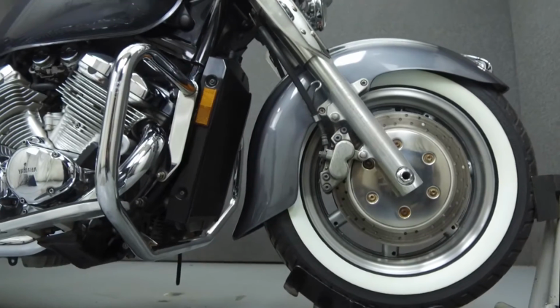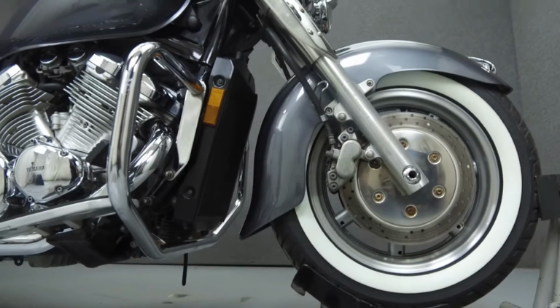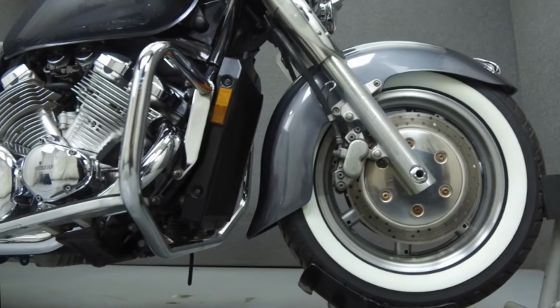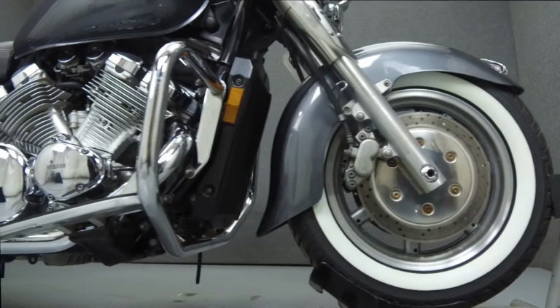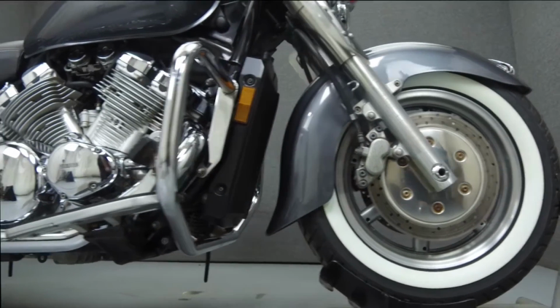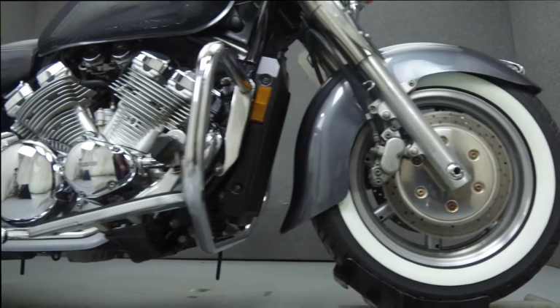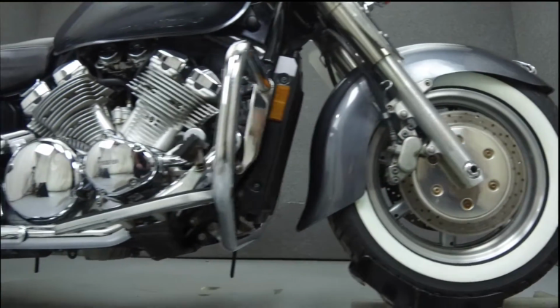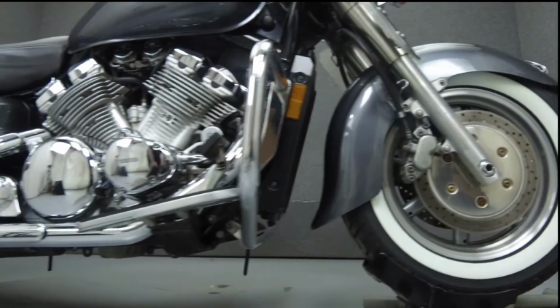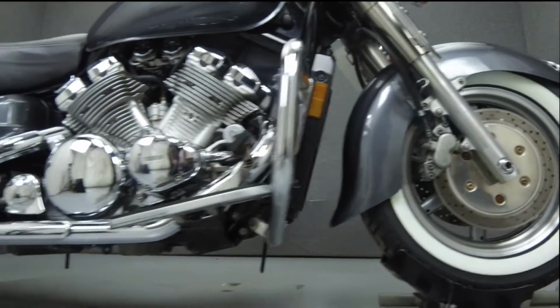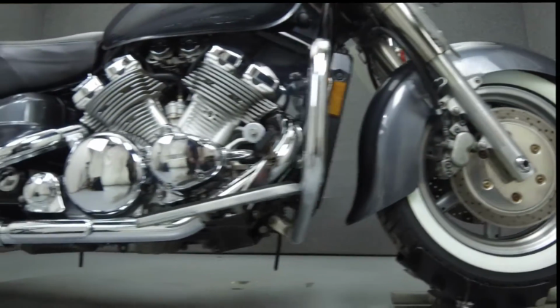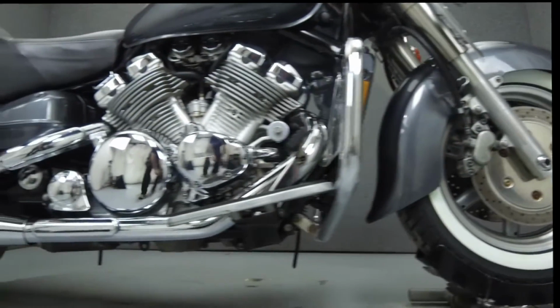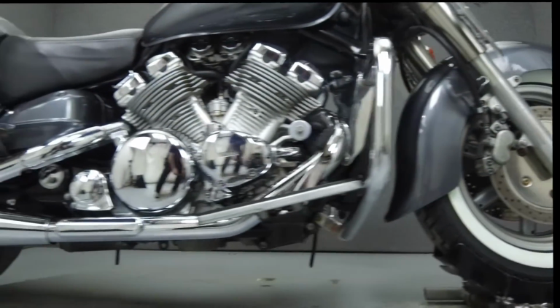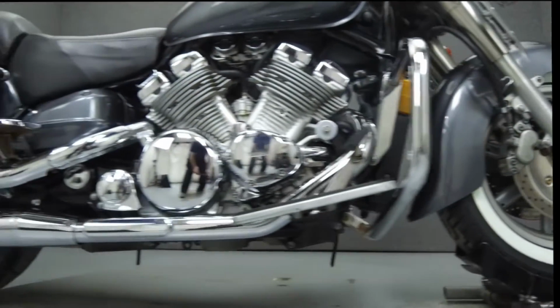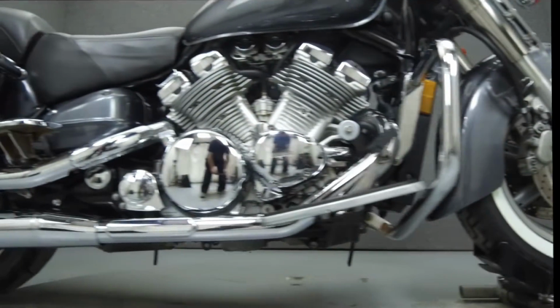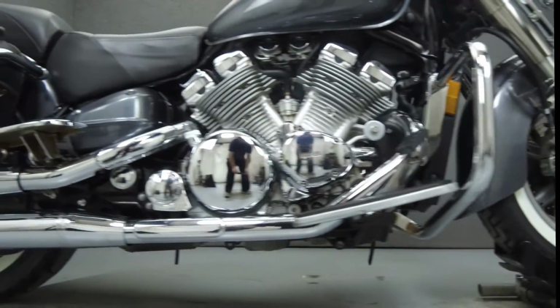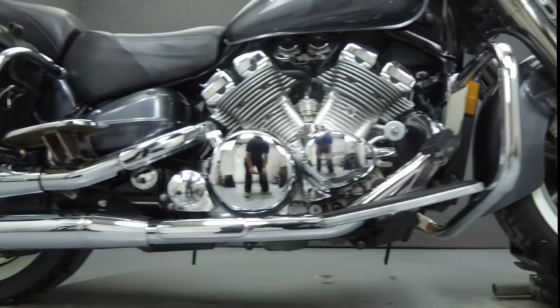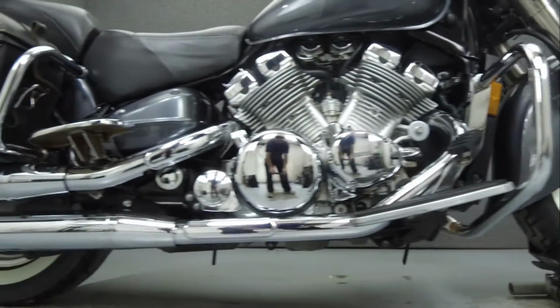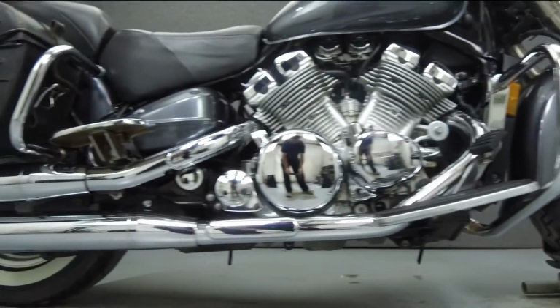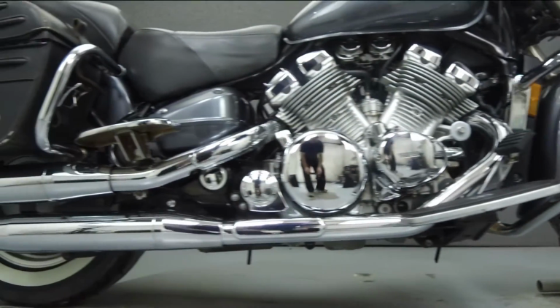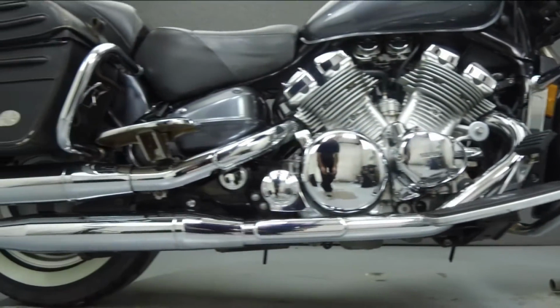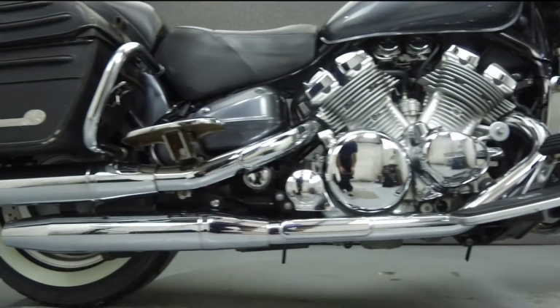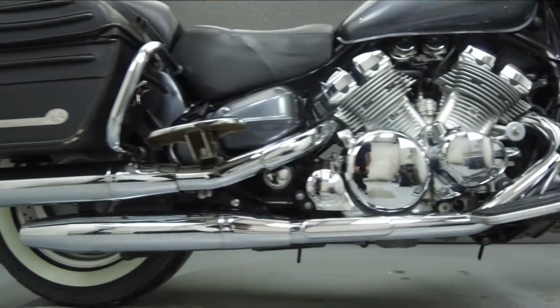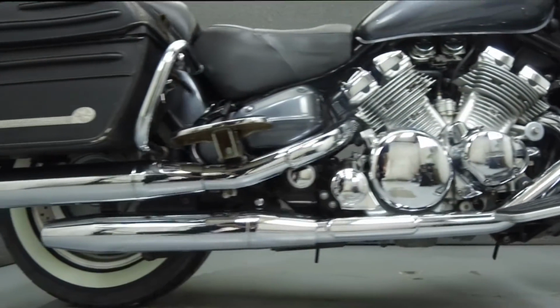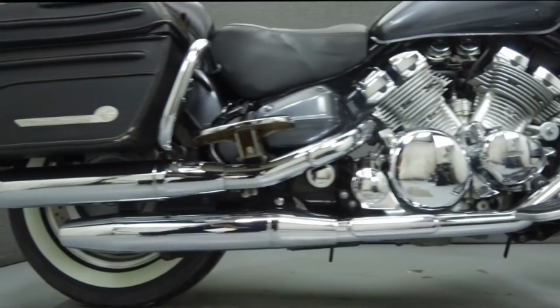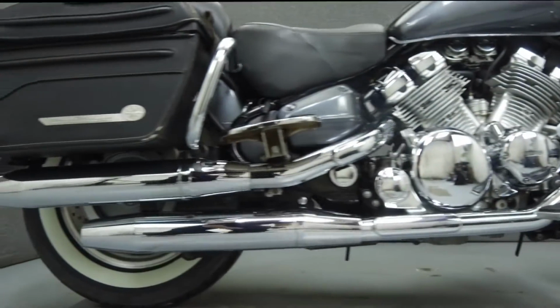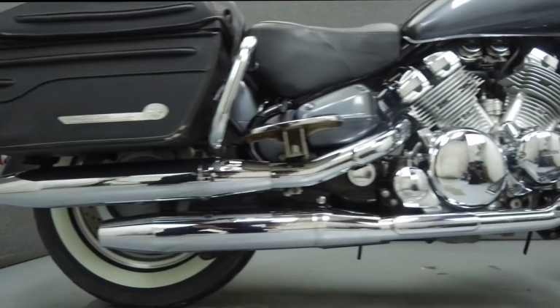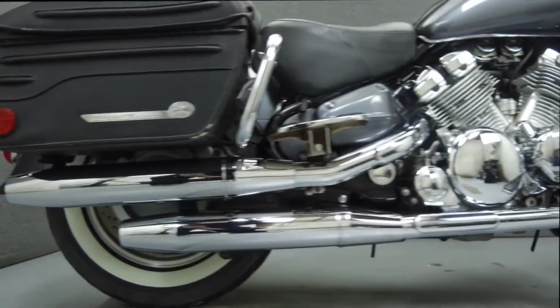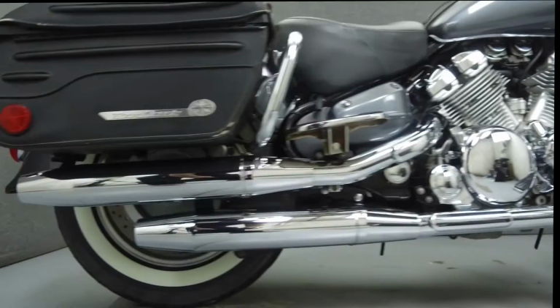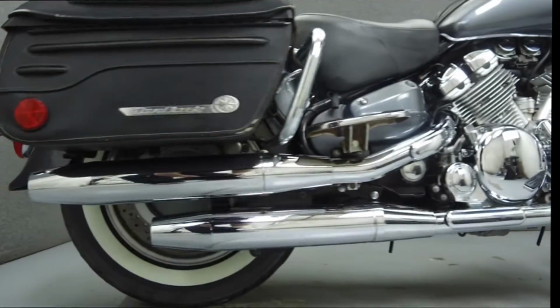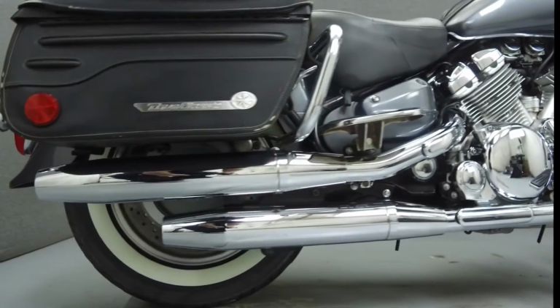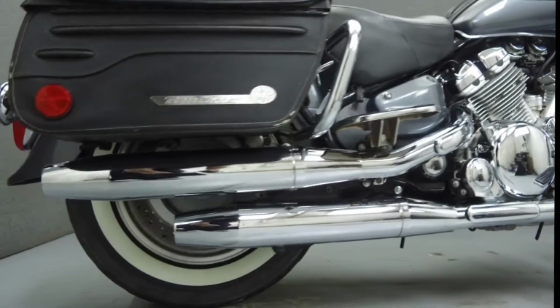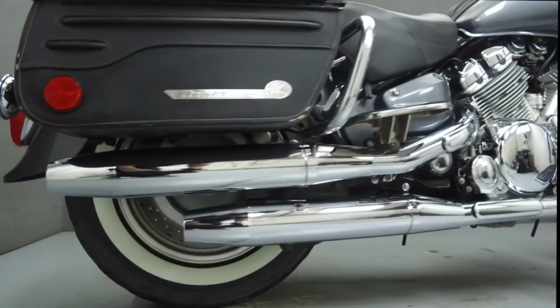It has been upgraded with an aftermarket seat, courier can grips, passenger footboards, and engine guards.